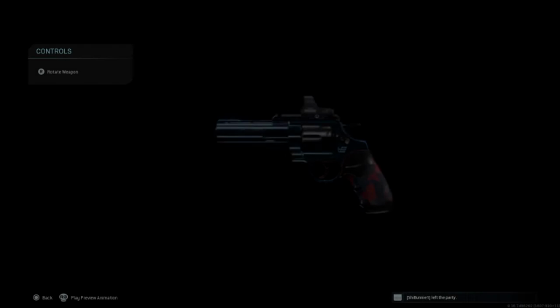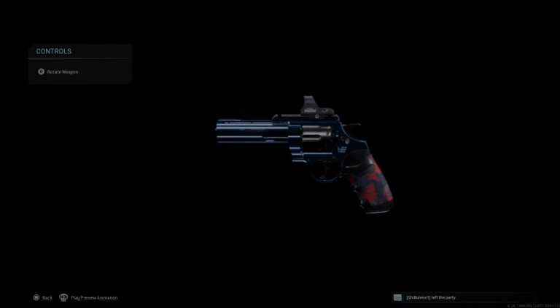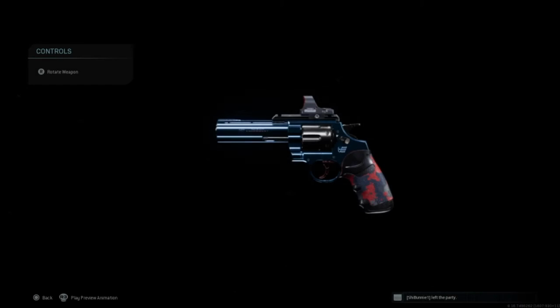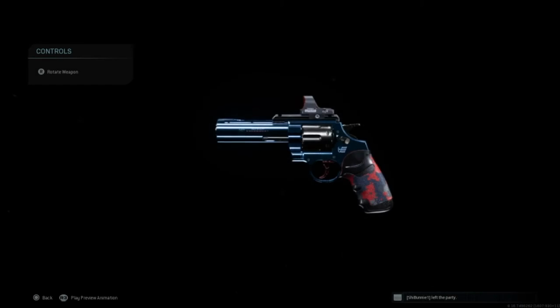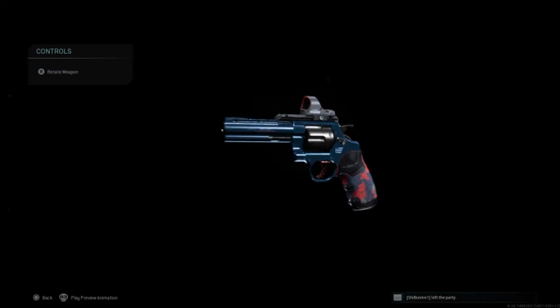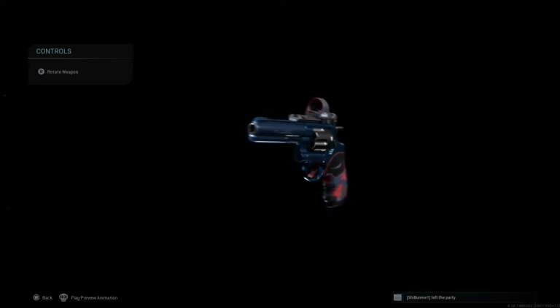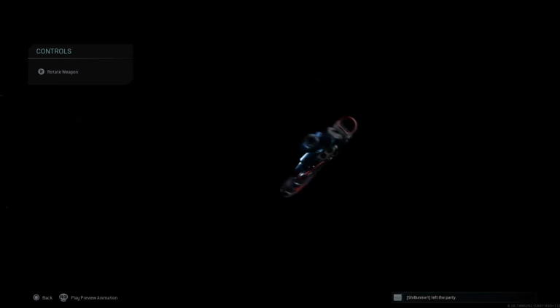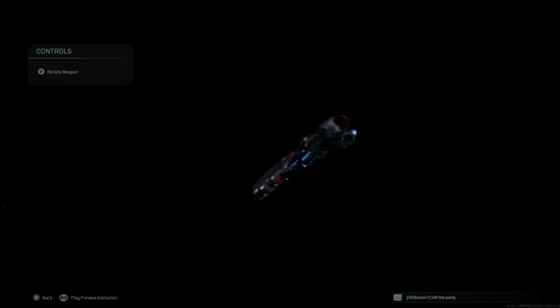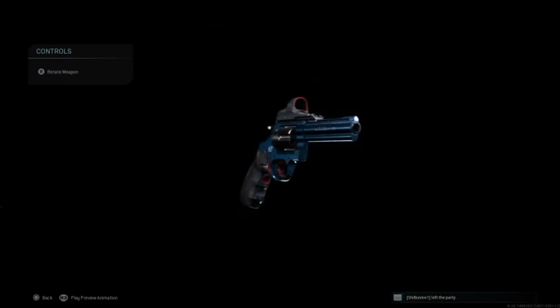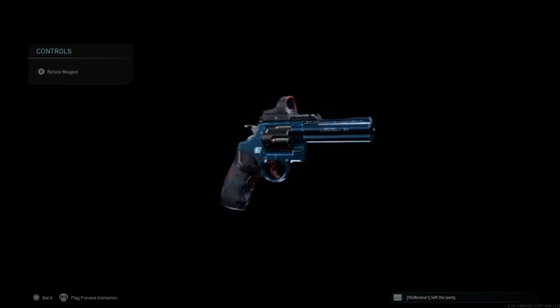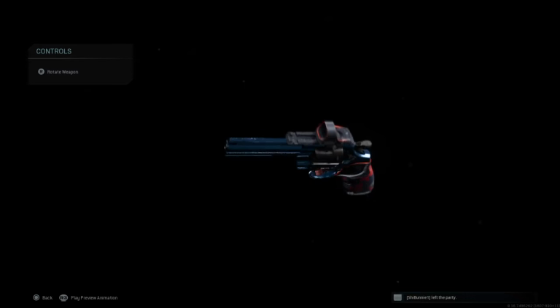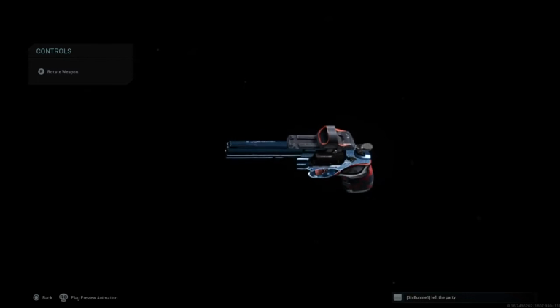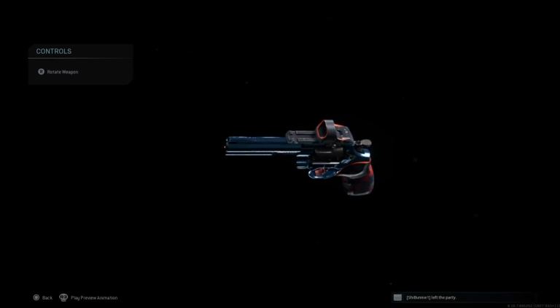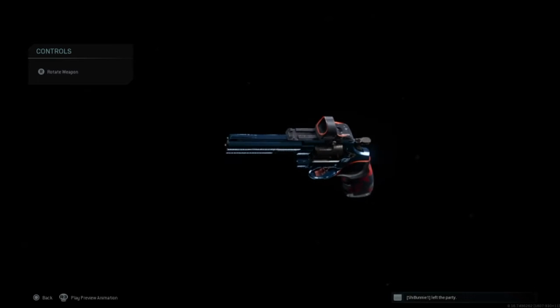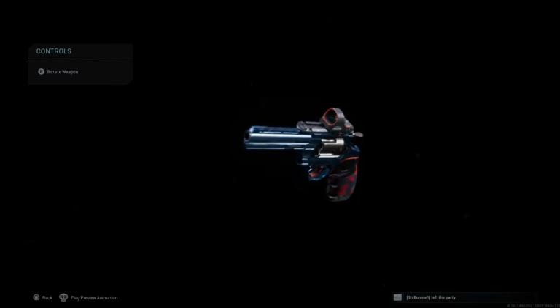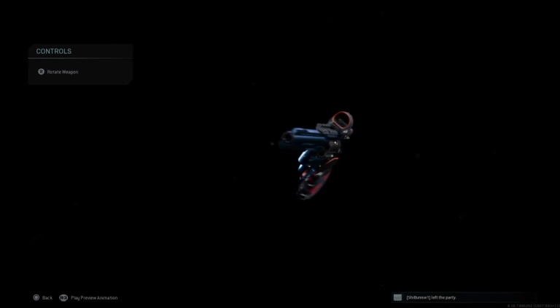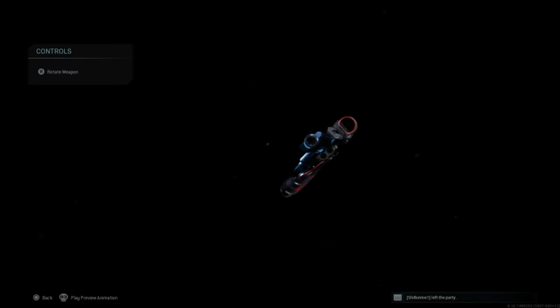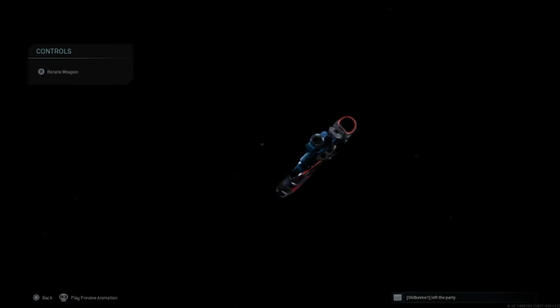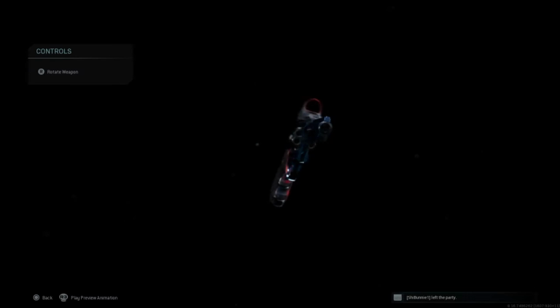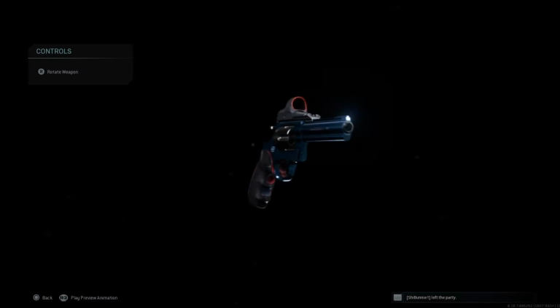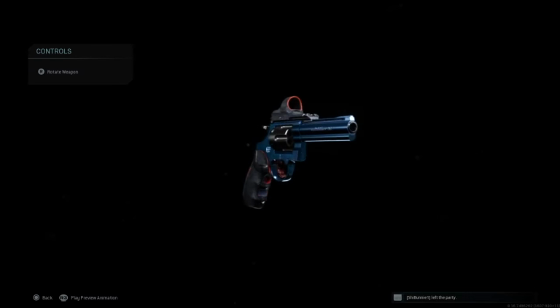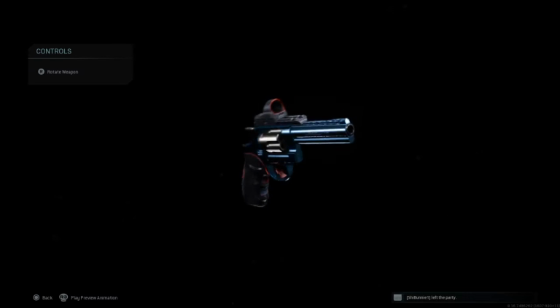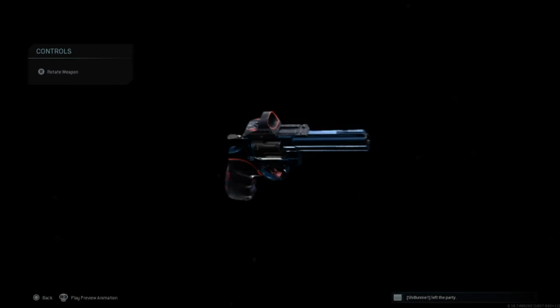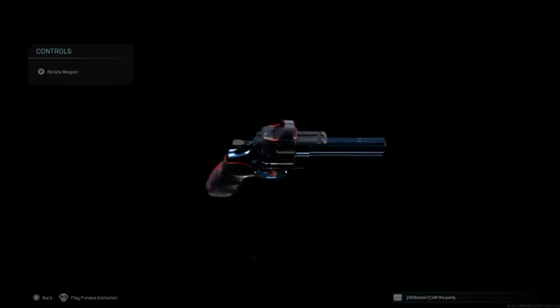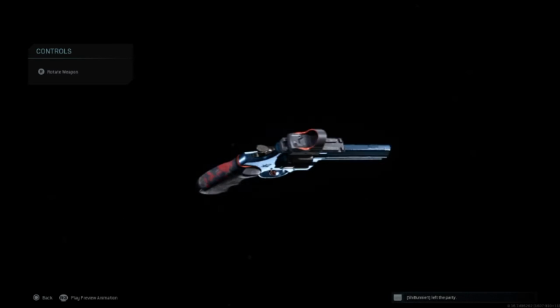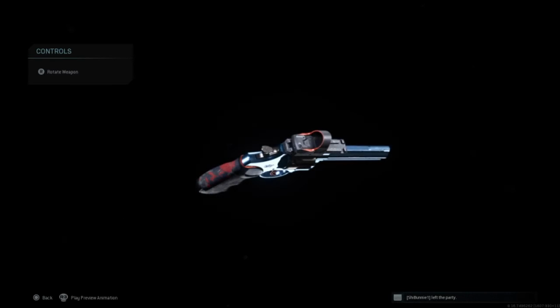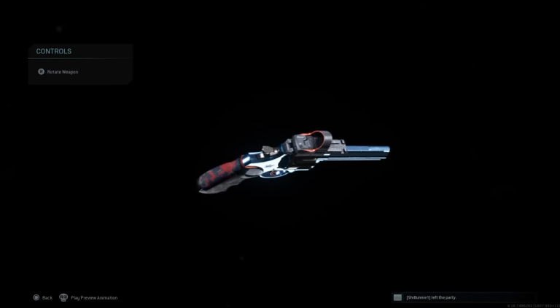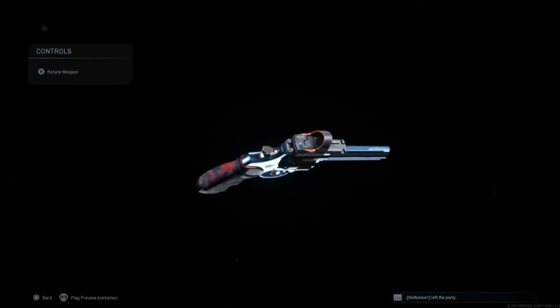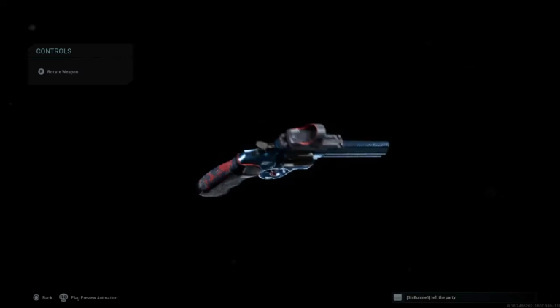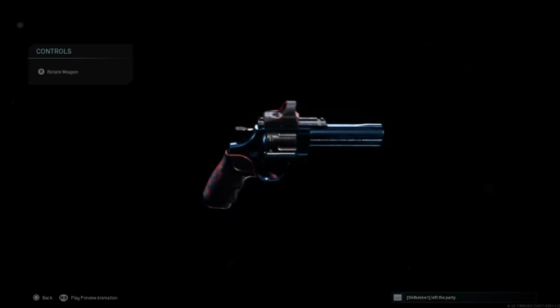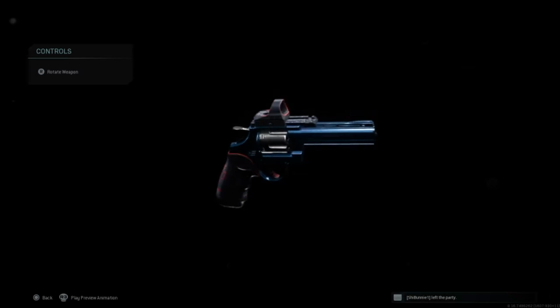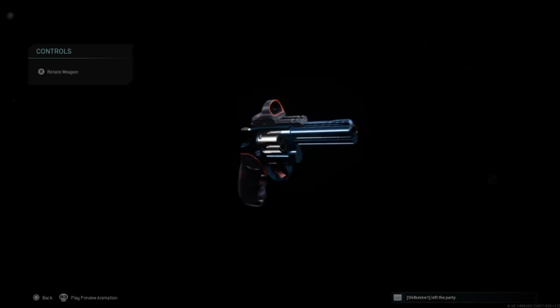I don't have too many 0.357 blueprints. This is a nice addition to them.